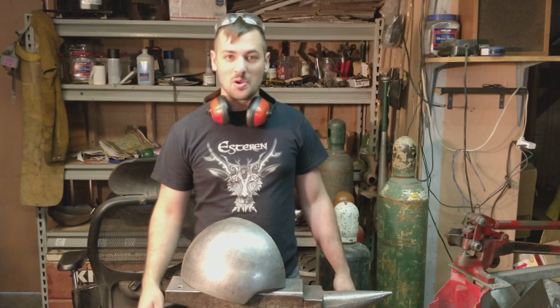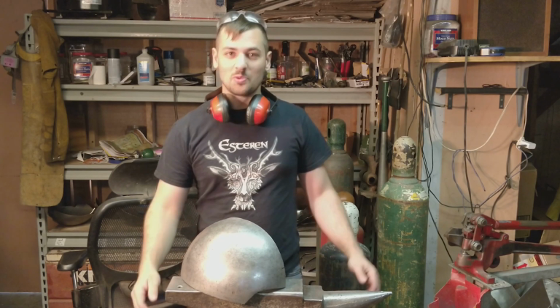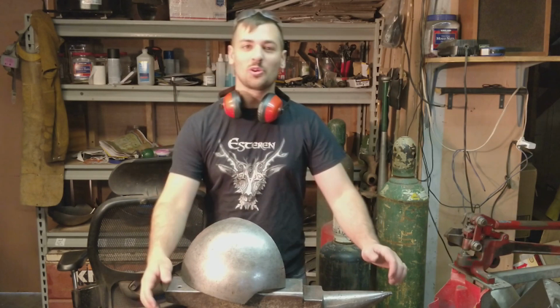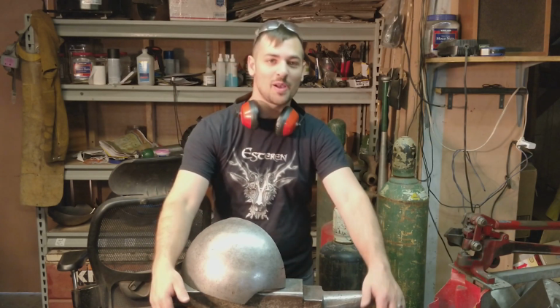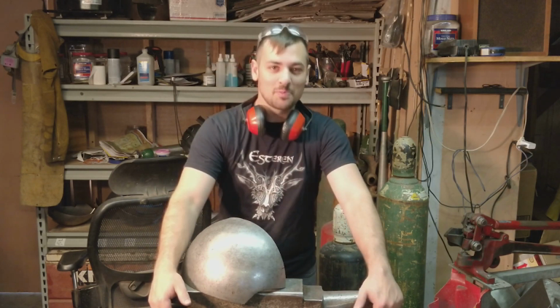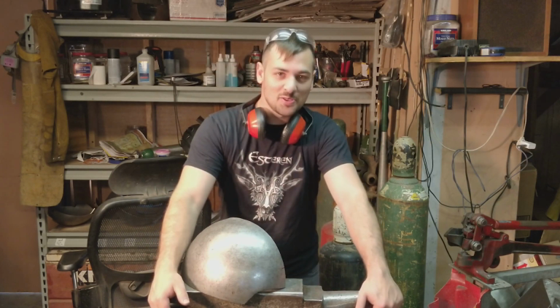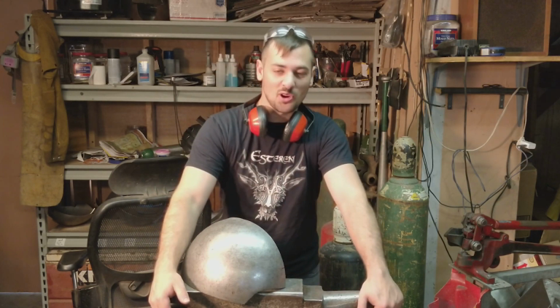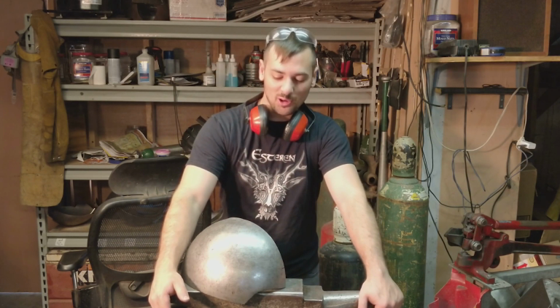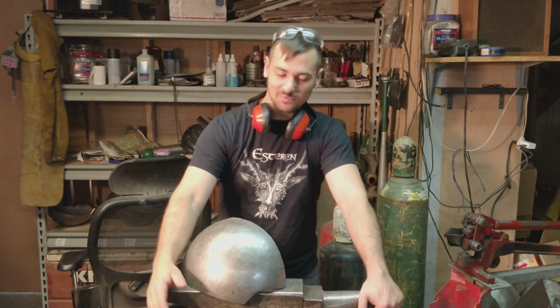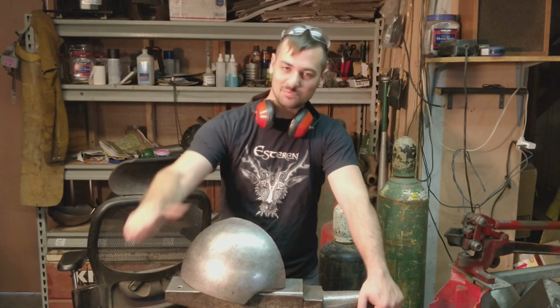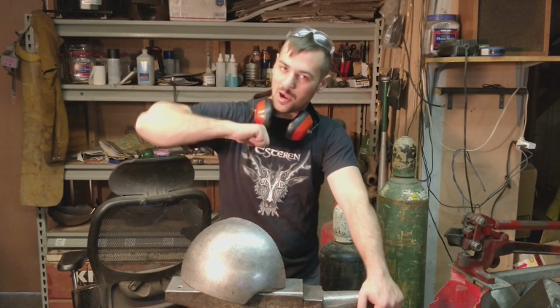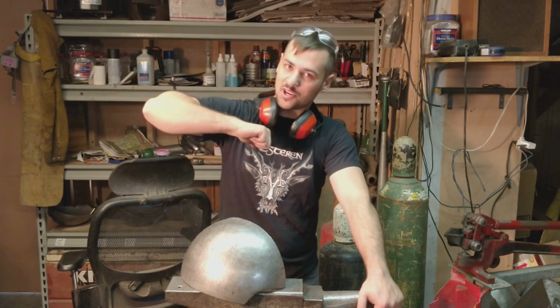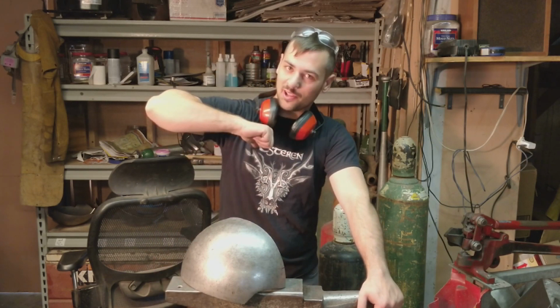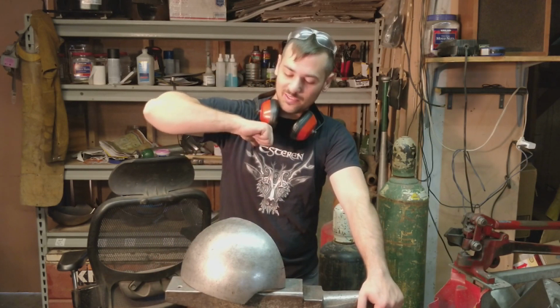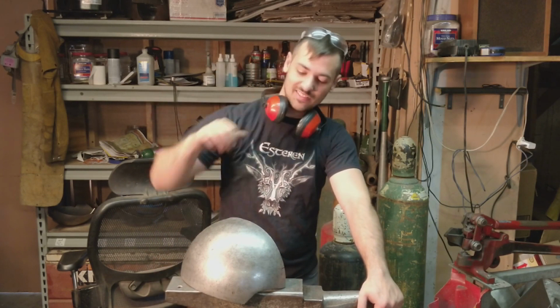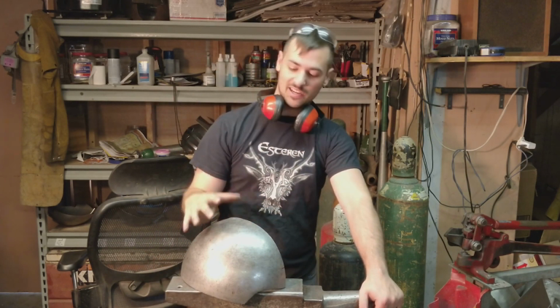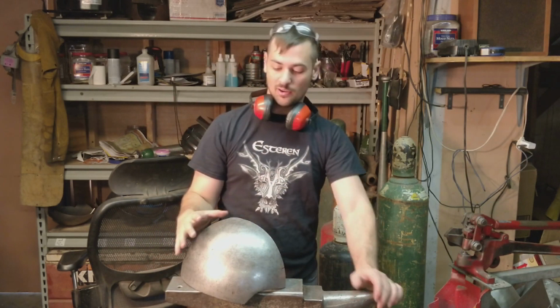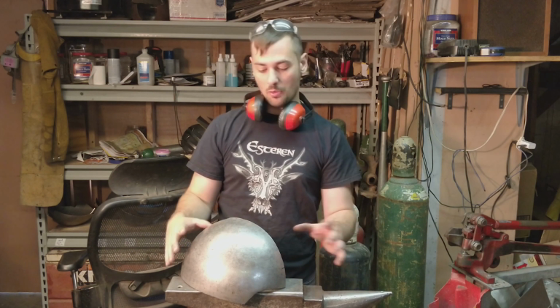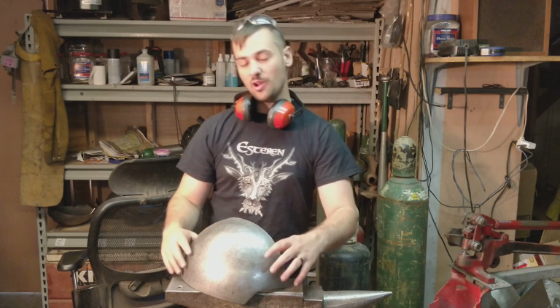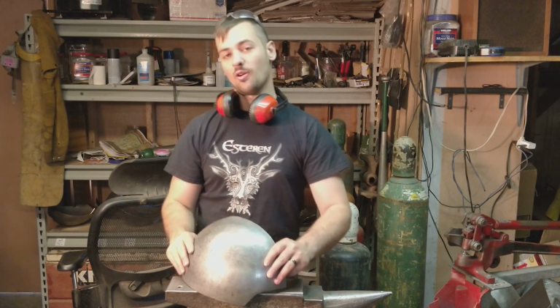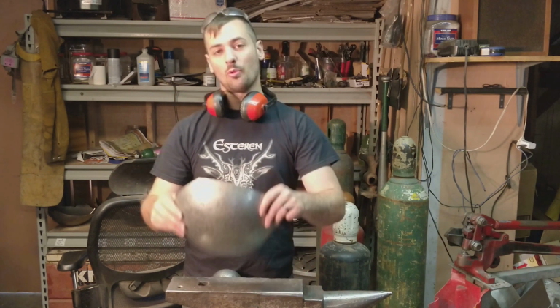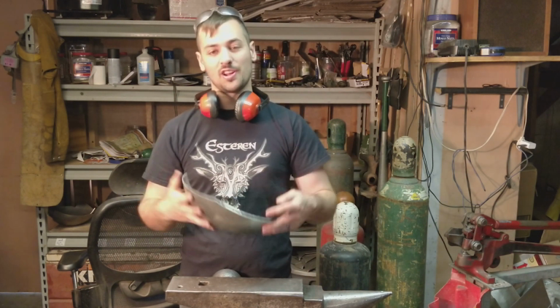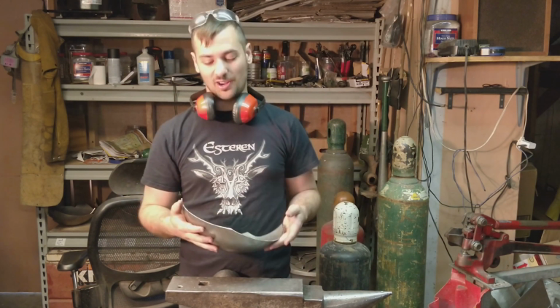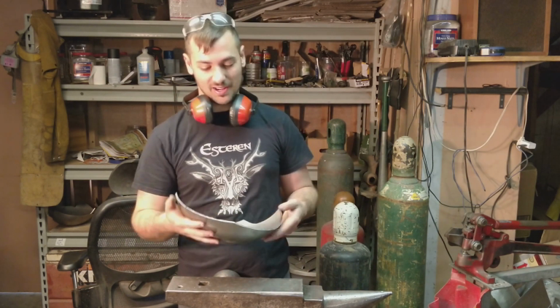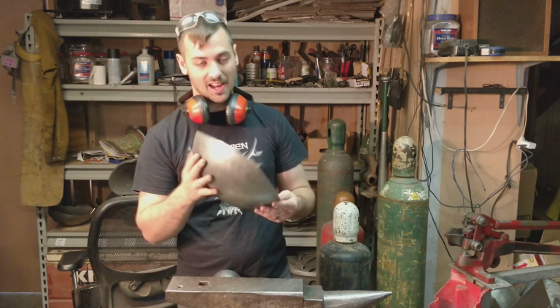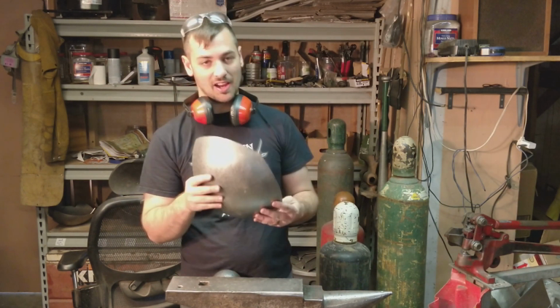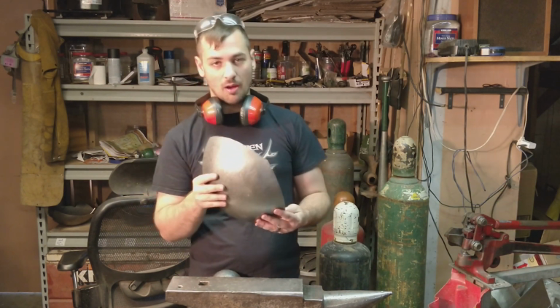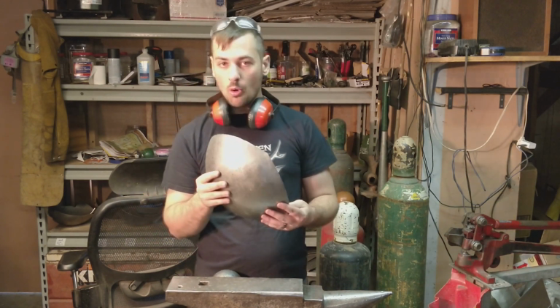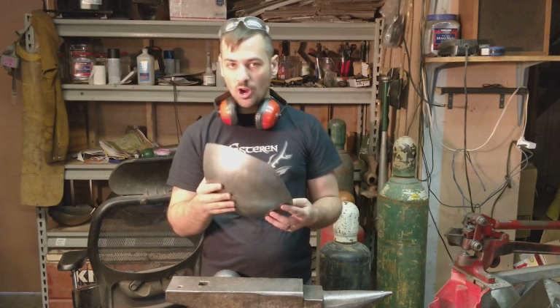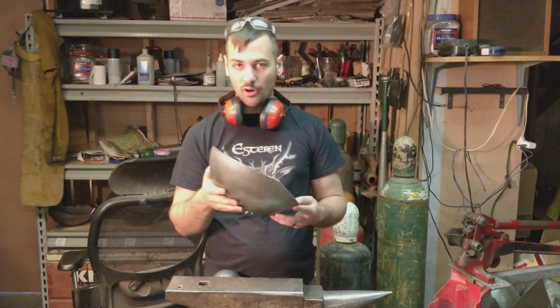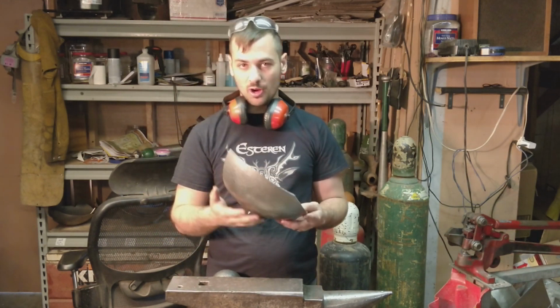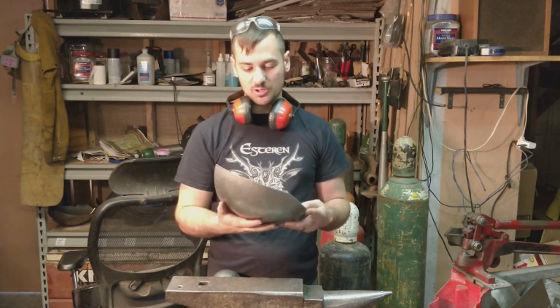Welcome back to Patrick's Armory. I'm Skyler. Here we are working on a Momonari Kabuto.